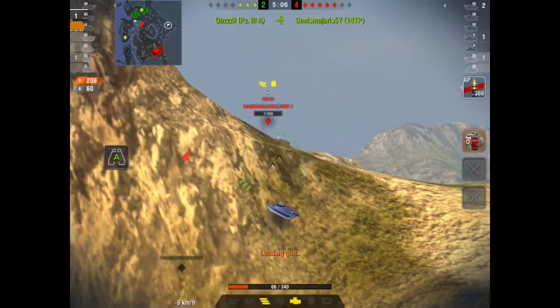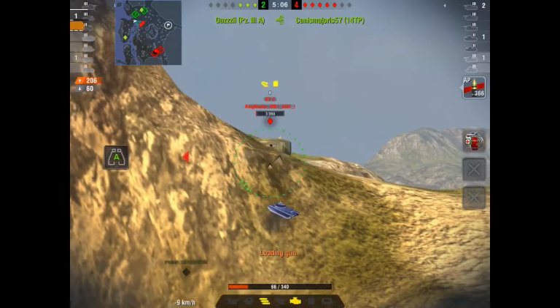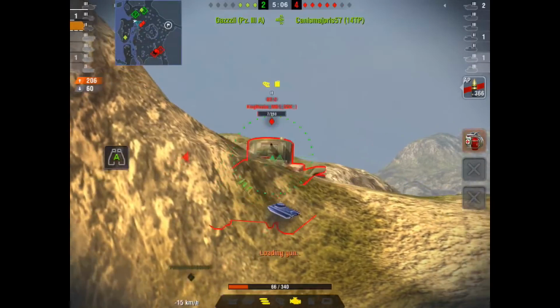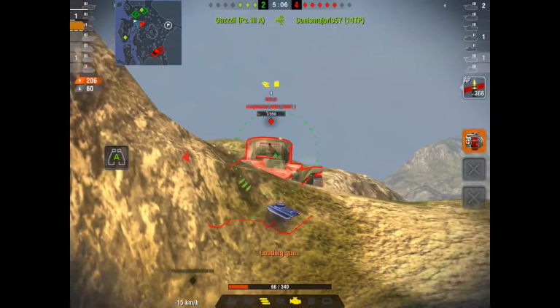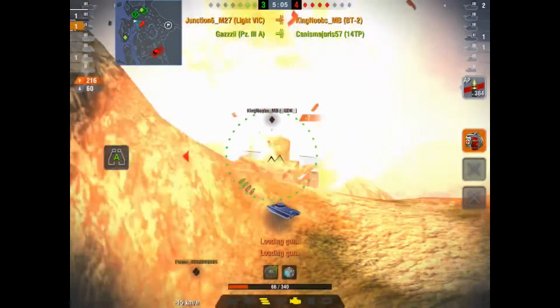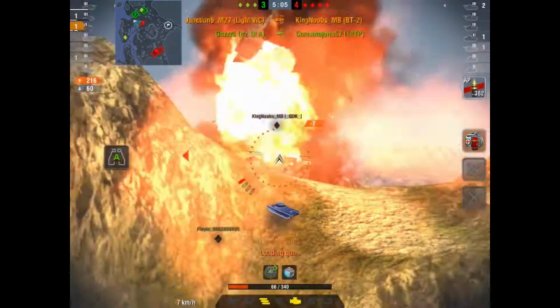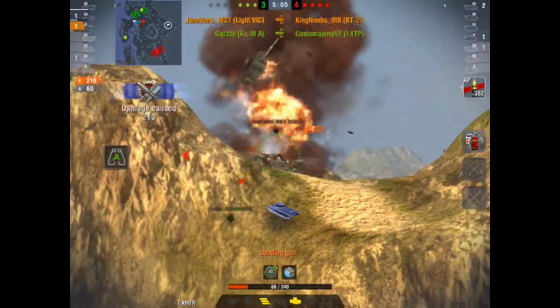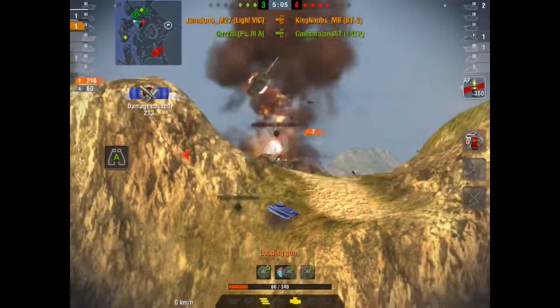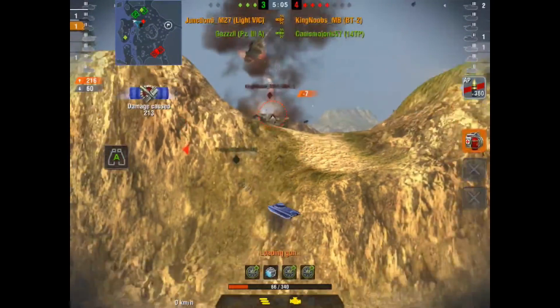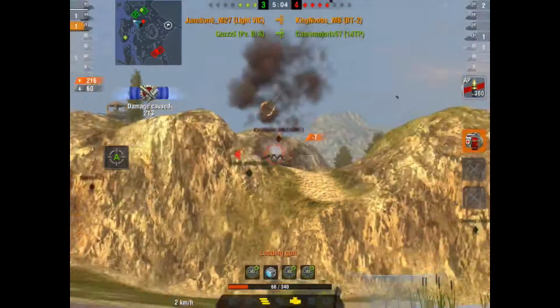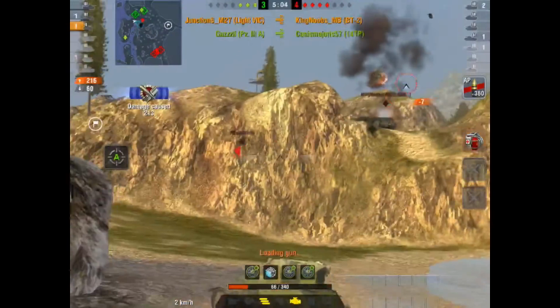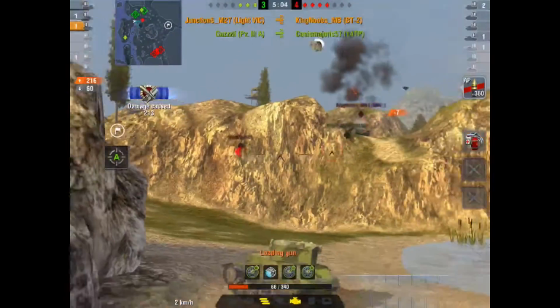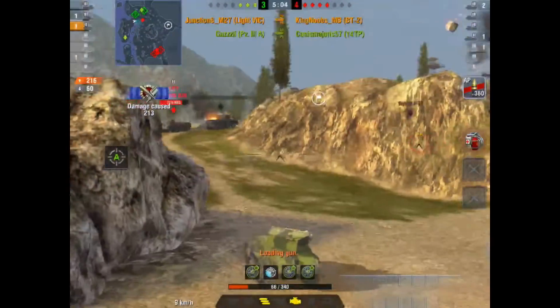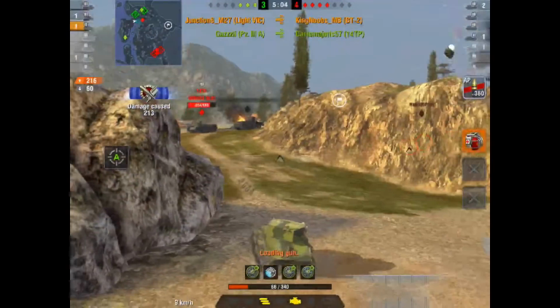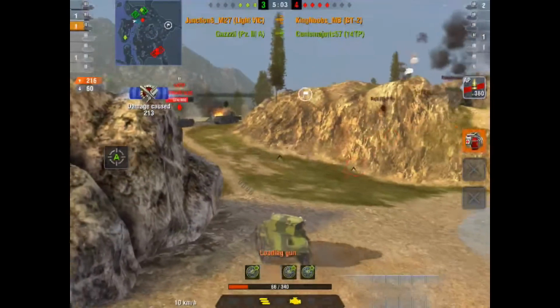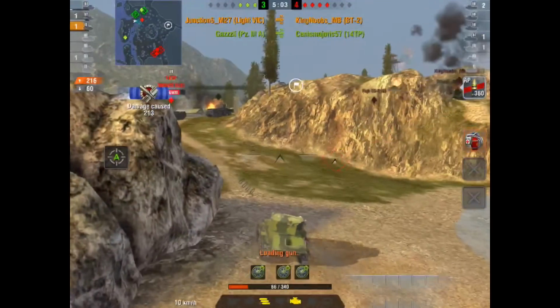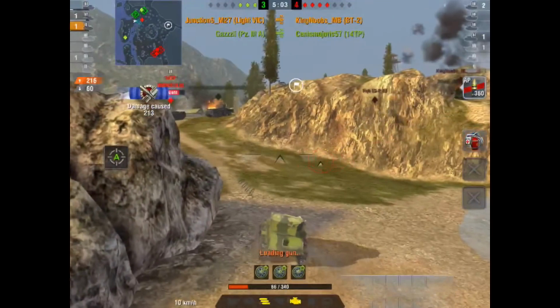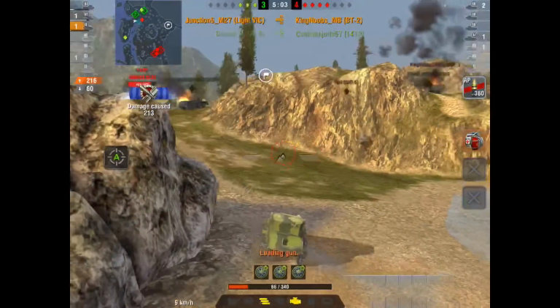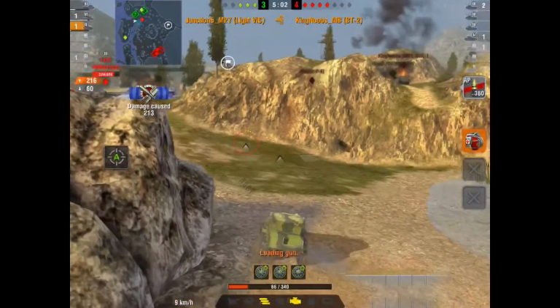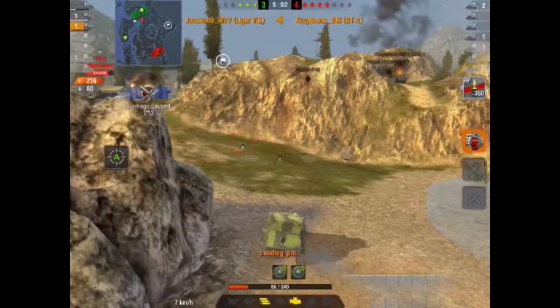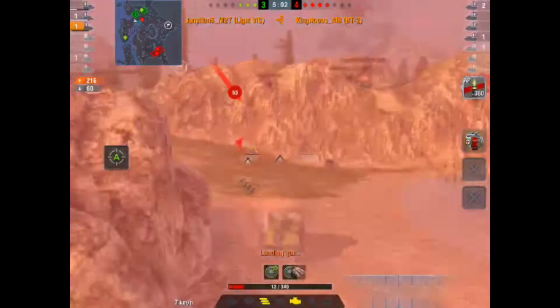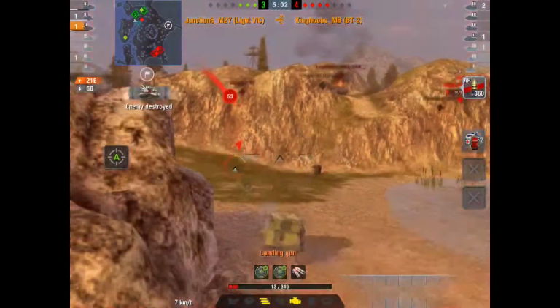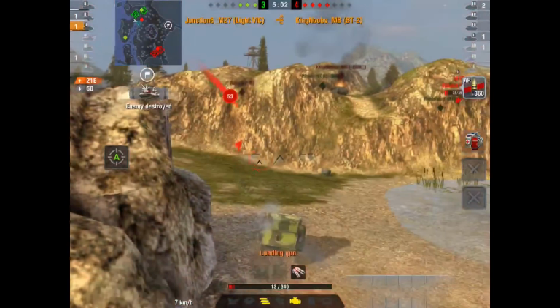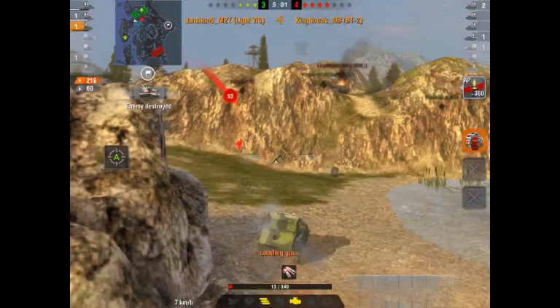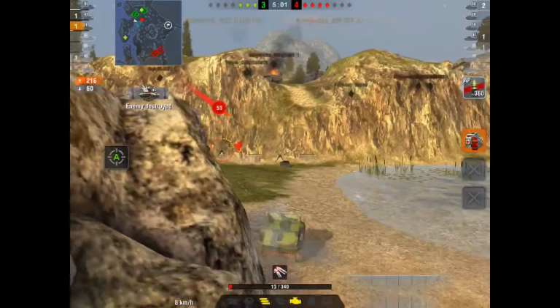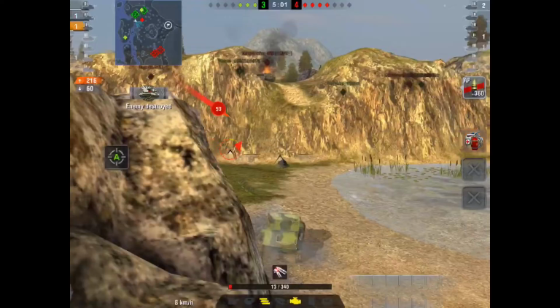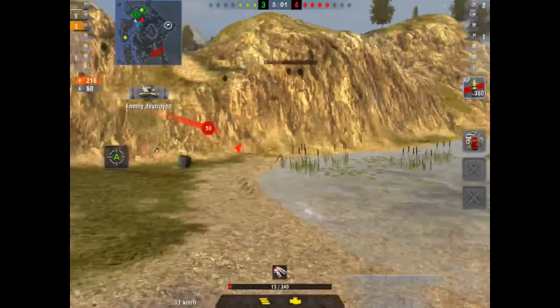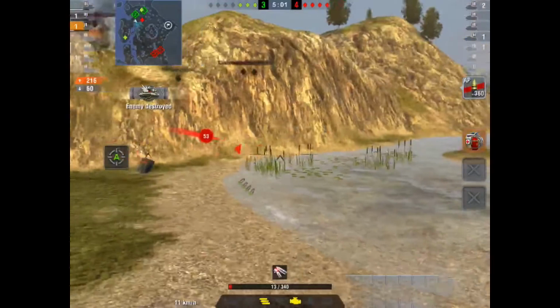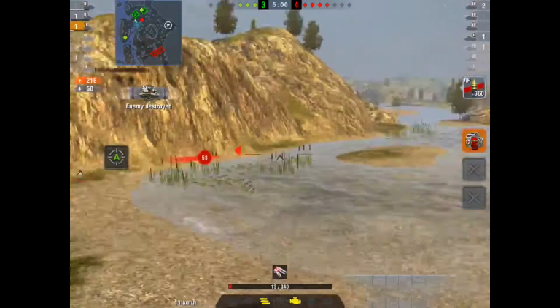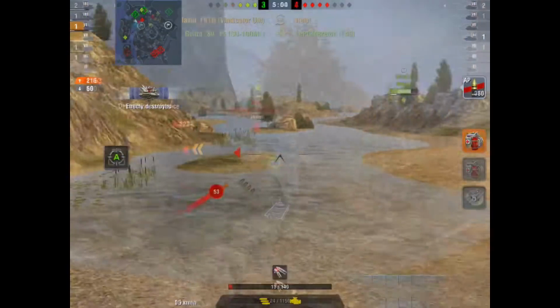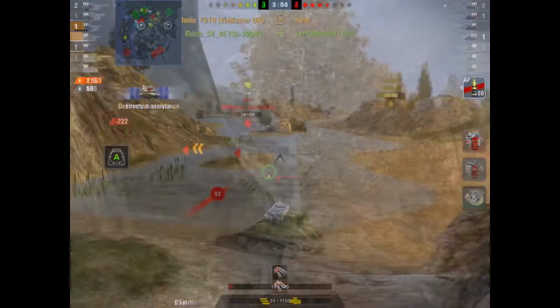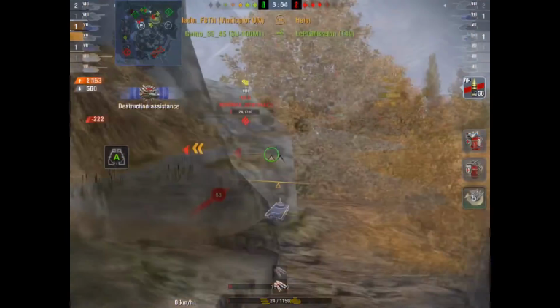At 5, we're down into the lower tiers, and the little turret rolls down the hill.